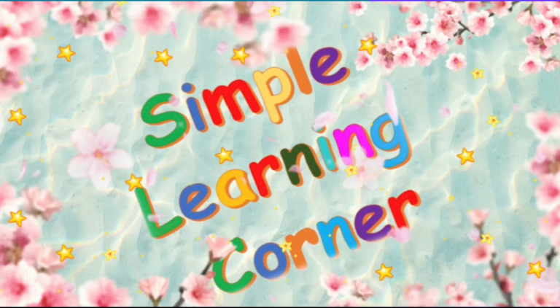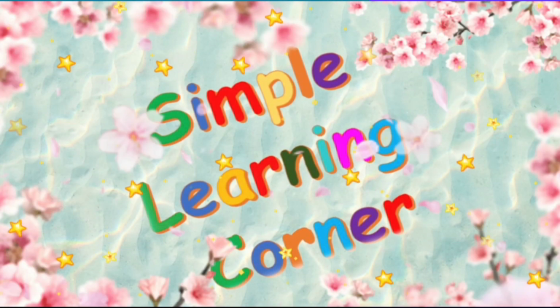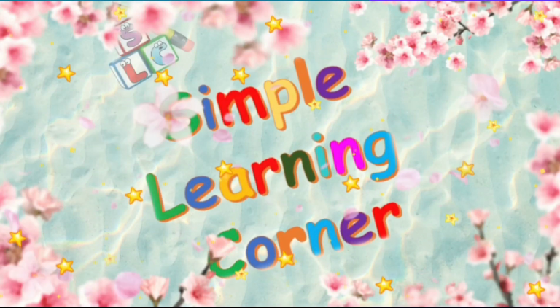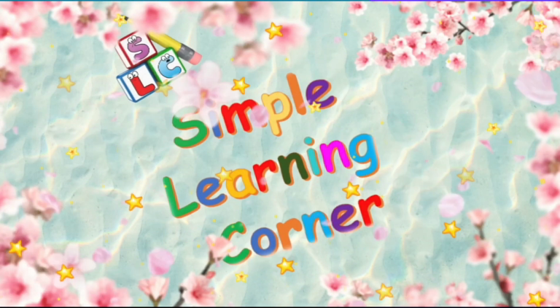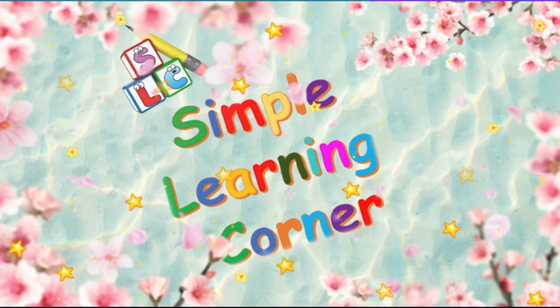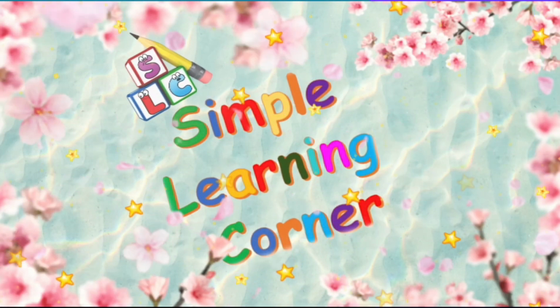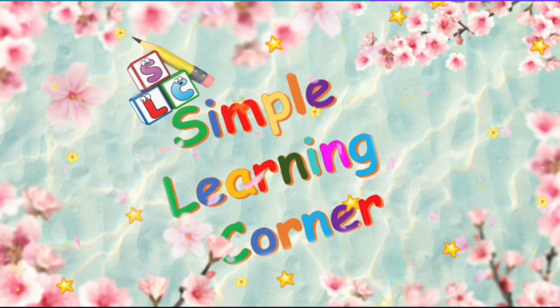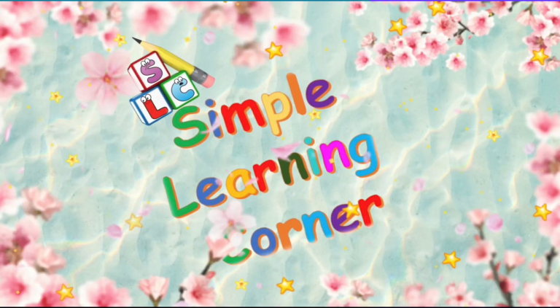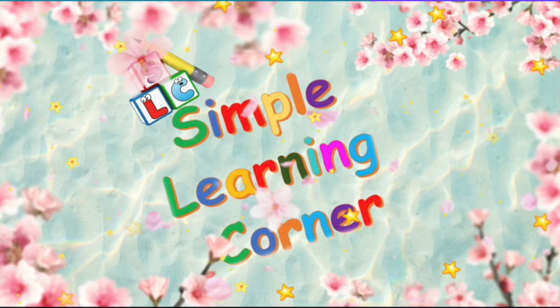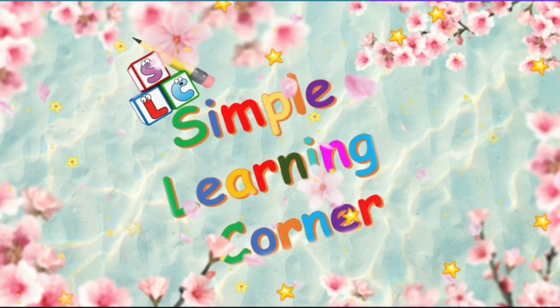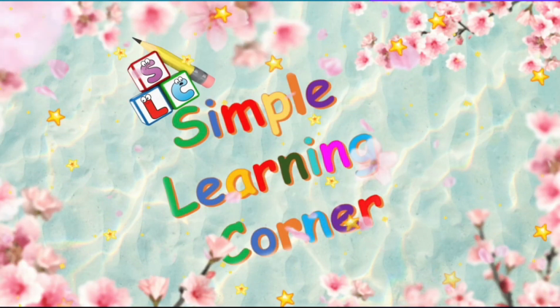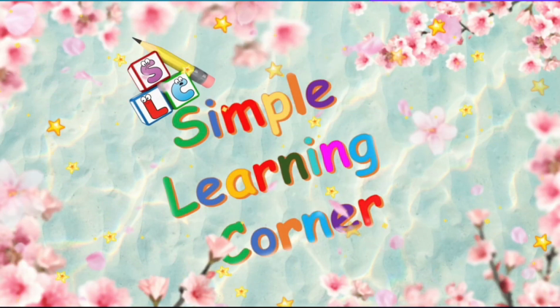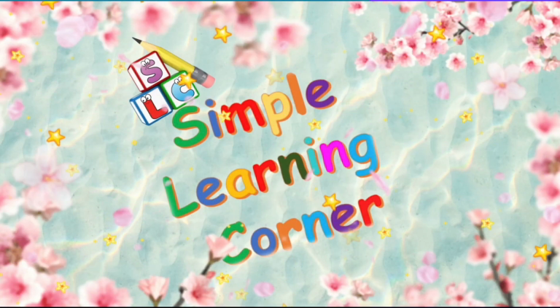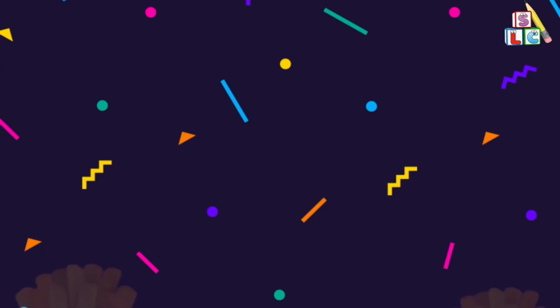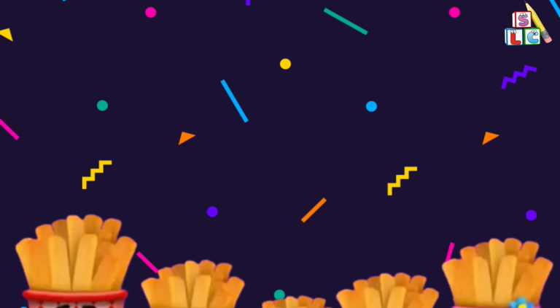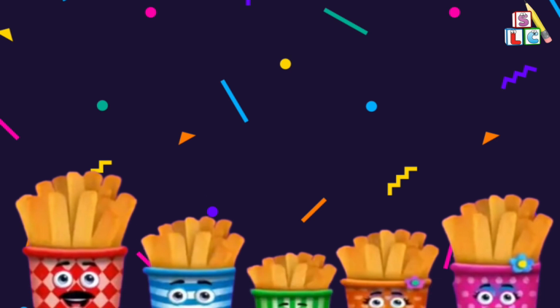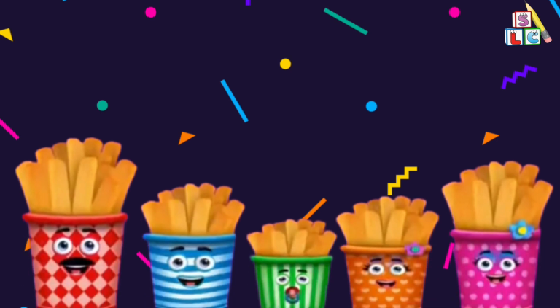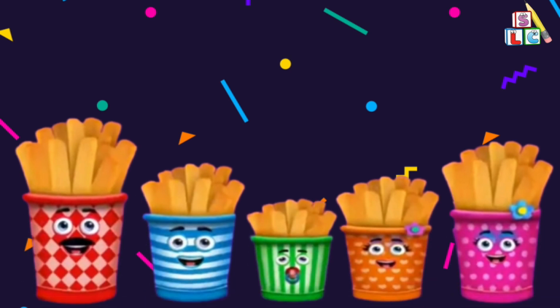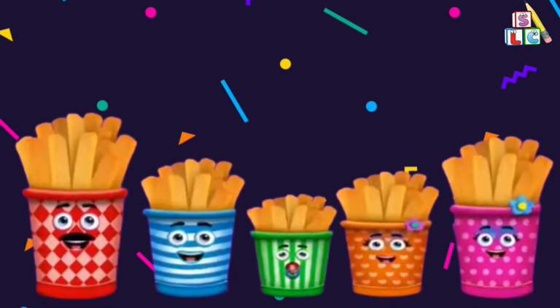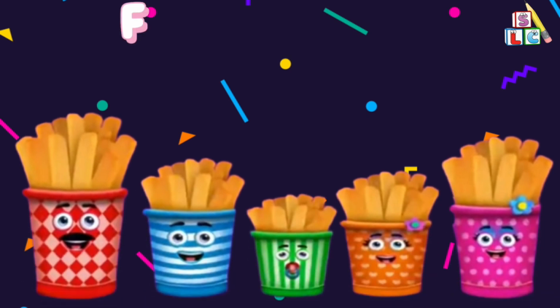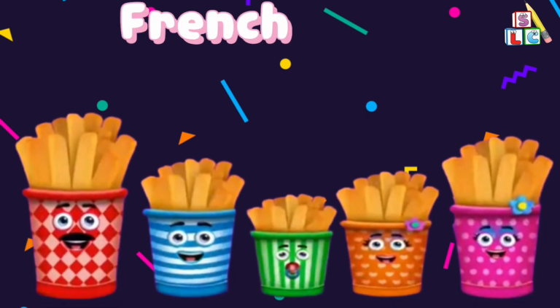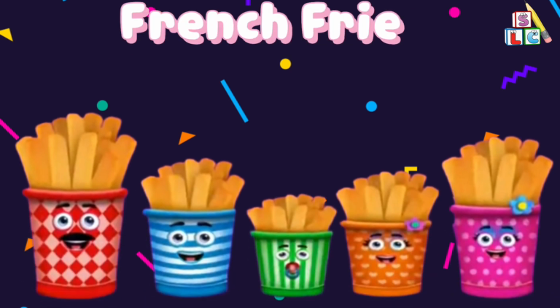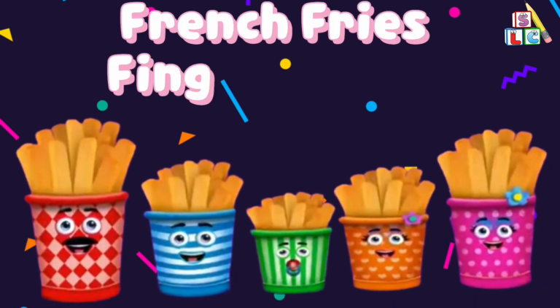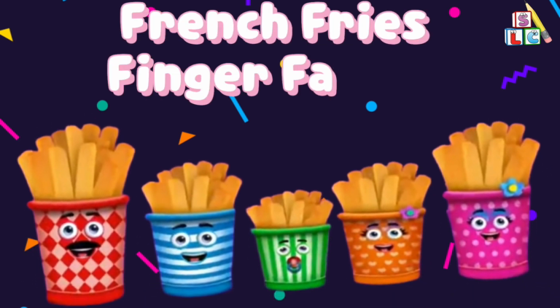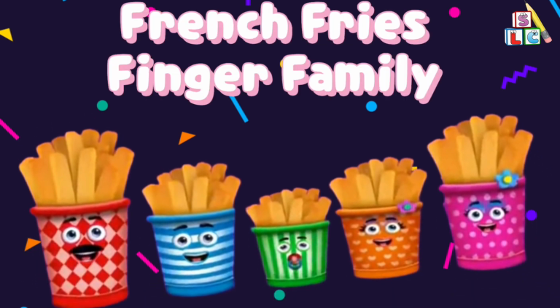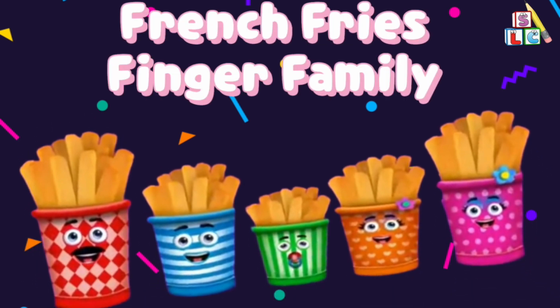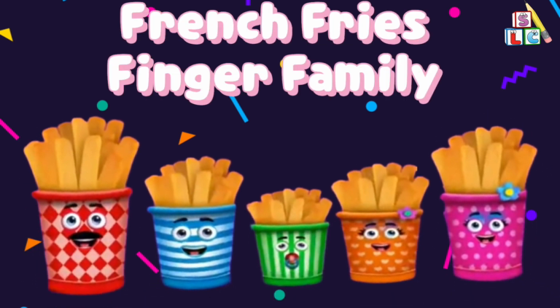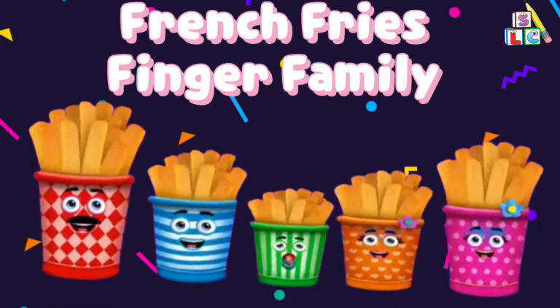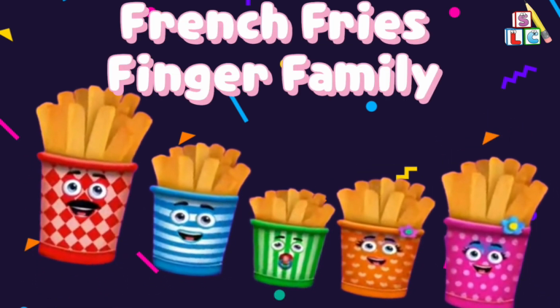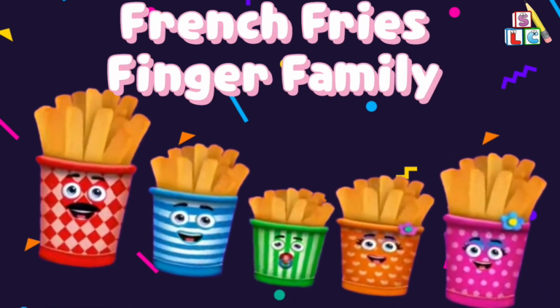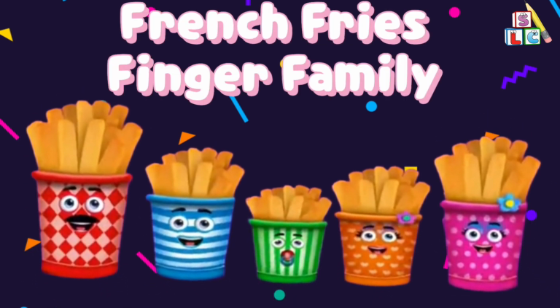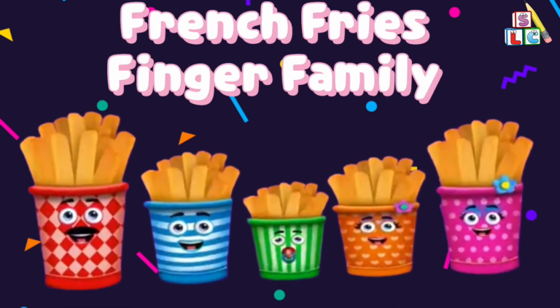Simple Learning Corner. French Fries Finger Family.